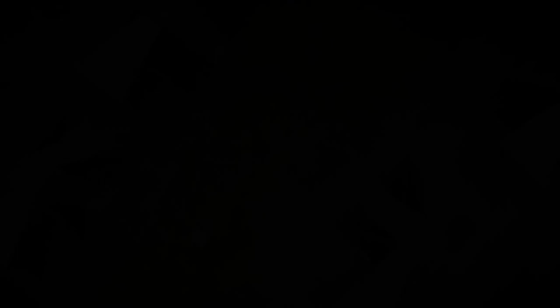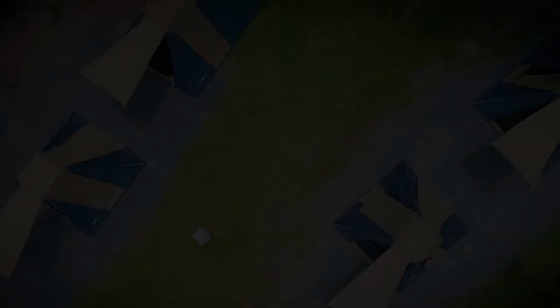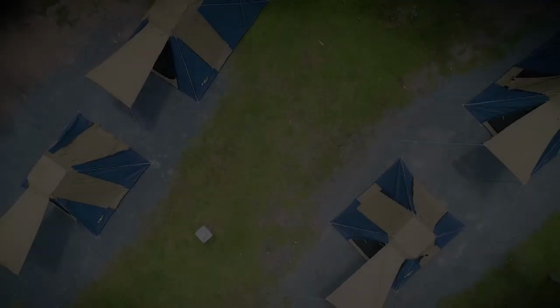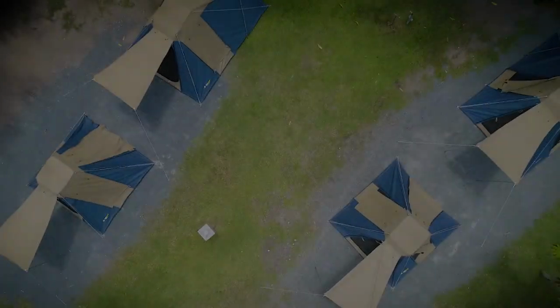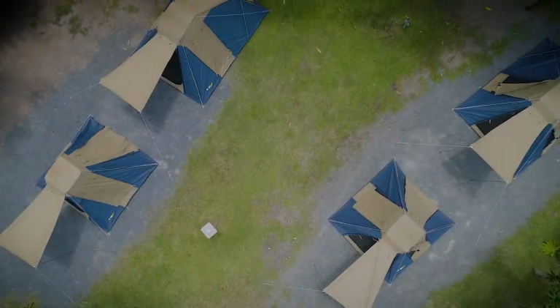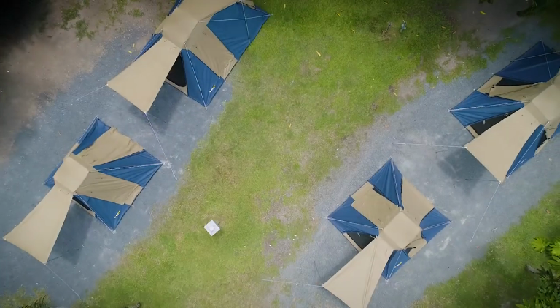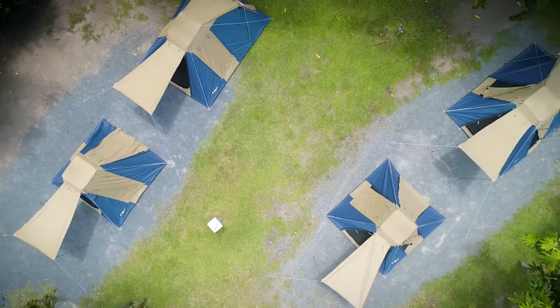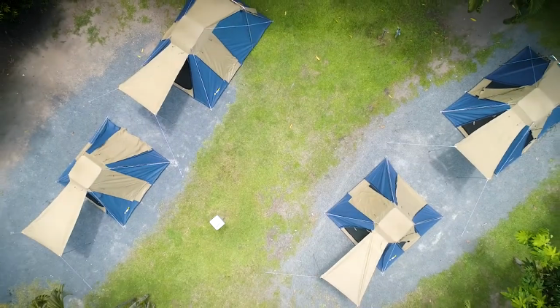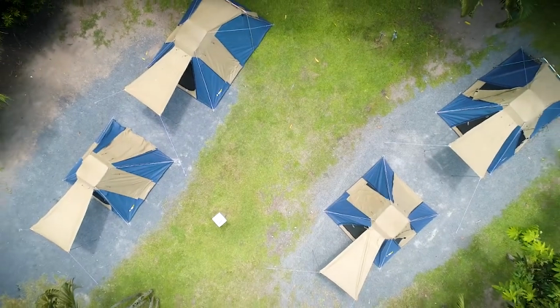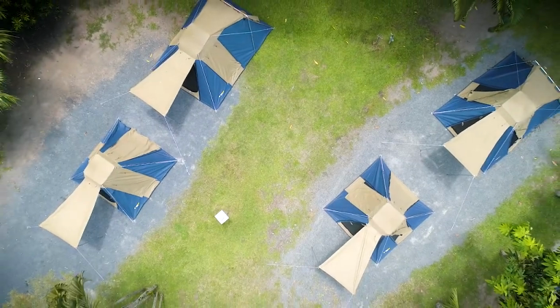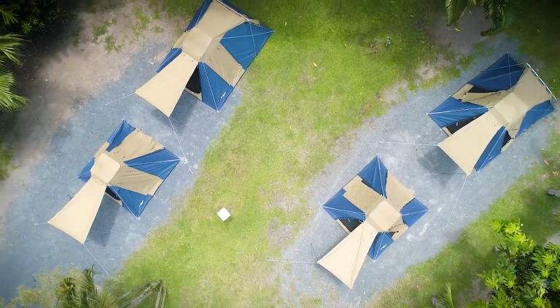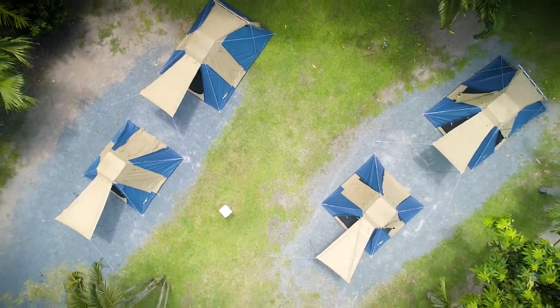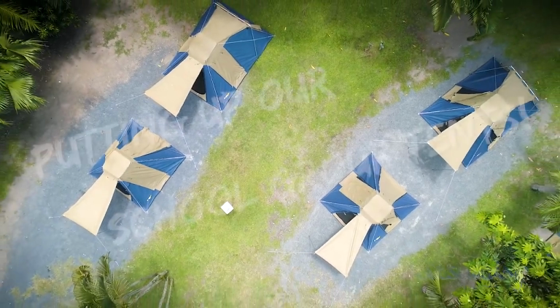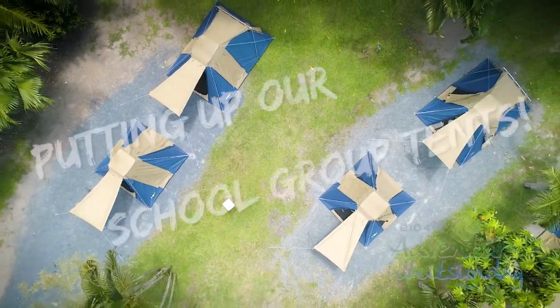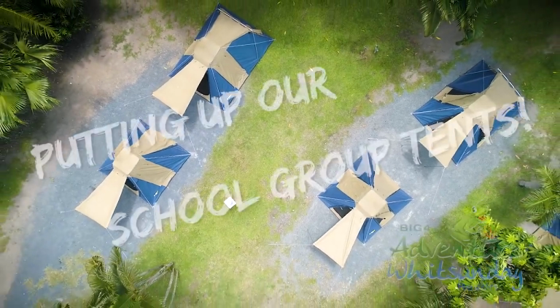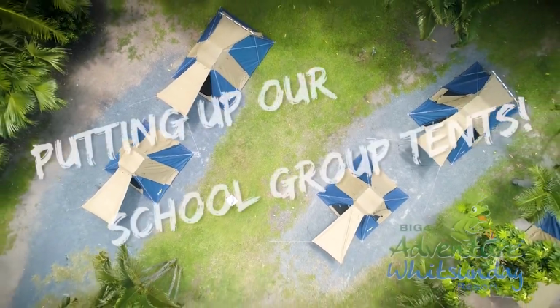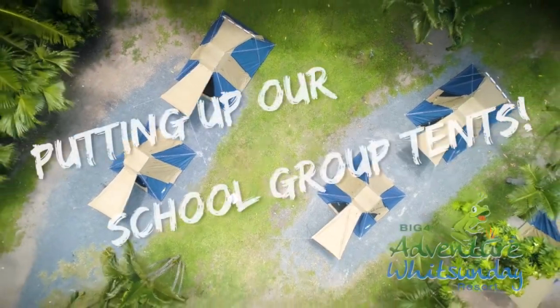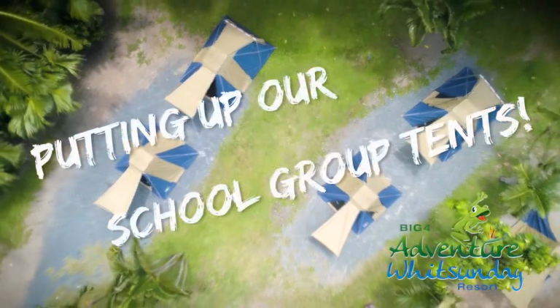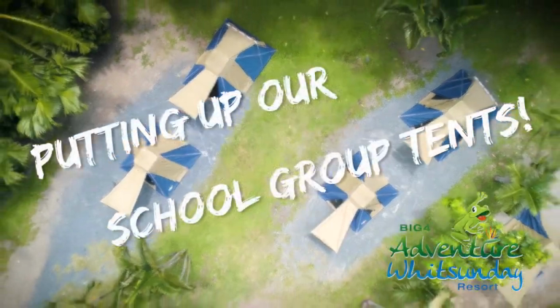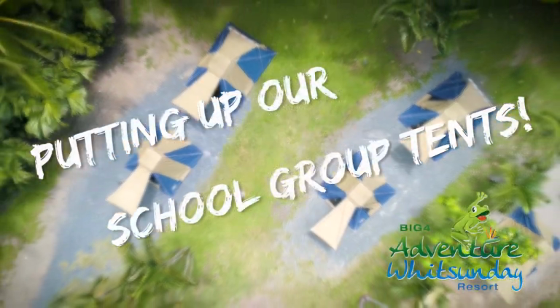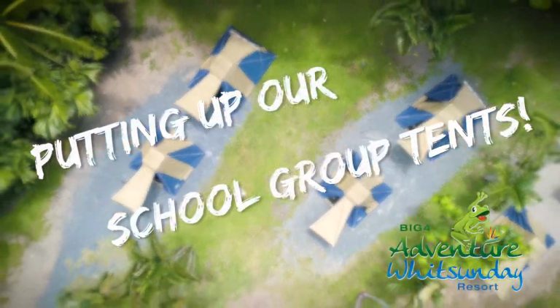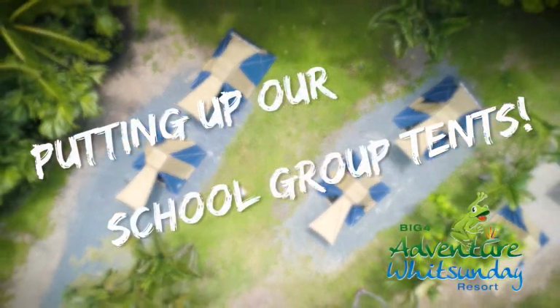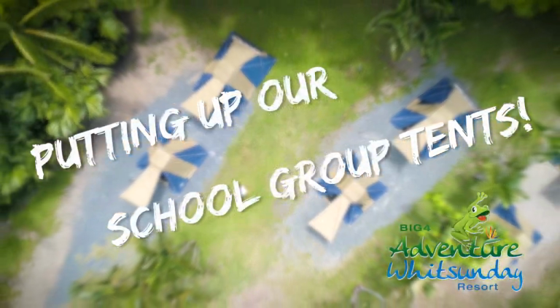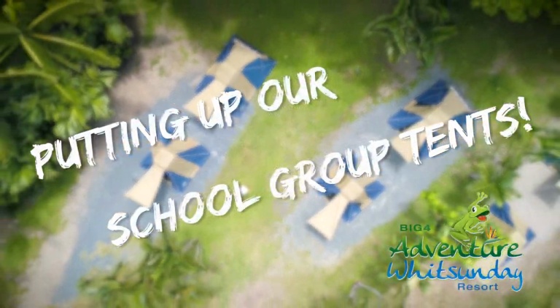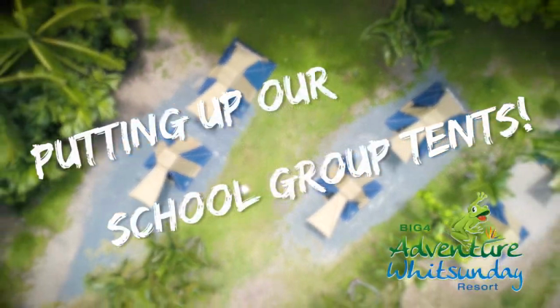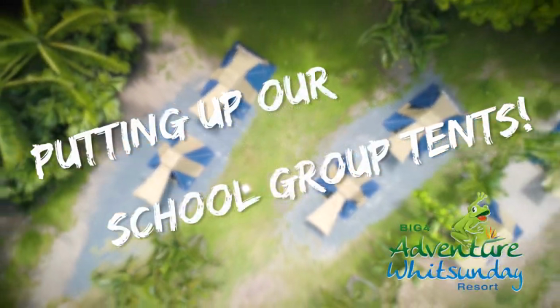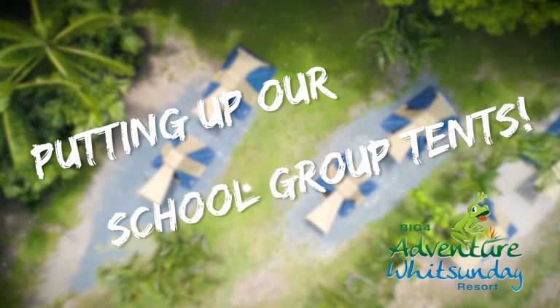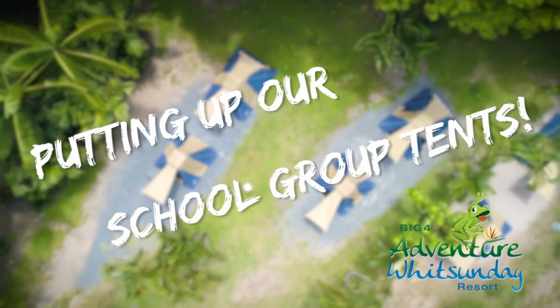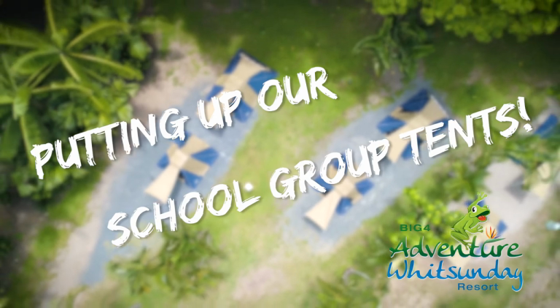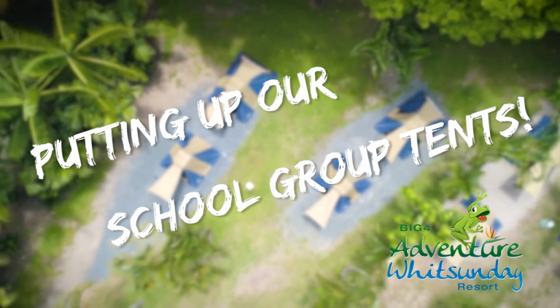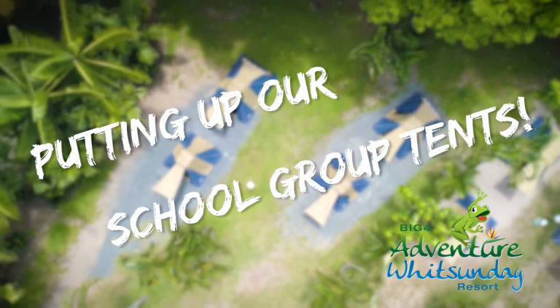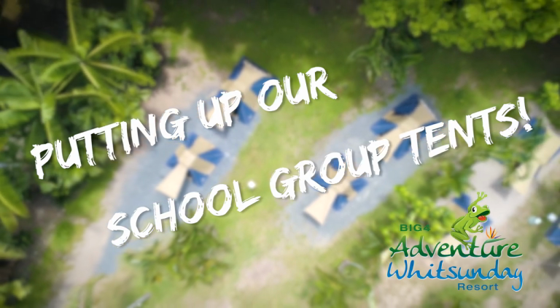Welcome to Big Four Adventure Sunday Resort. We're going to show you how to put up our school group tents.